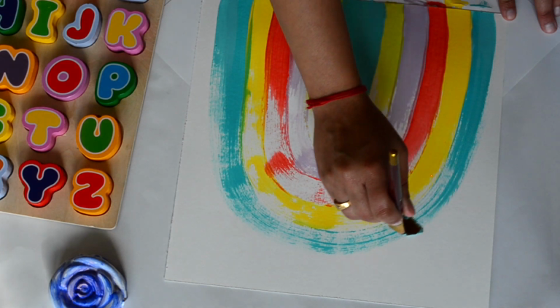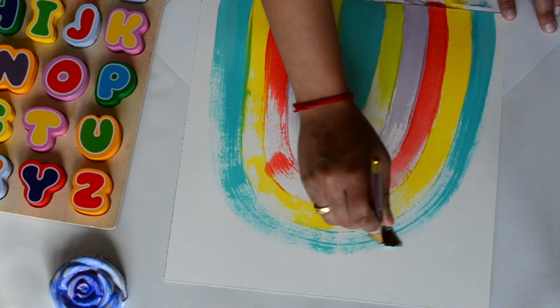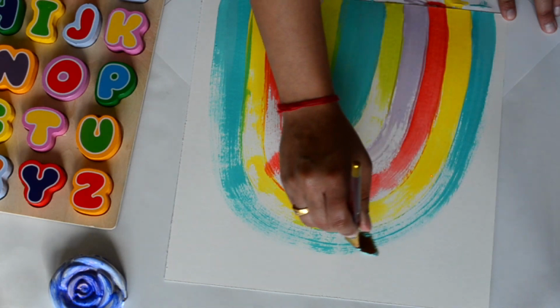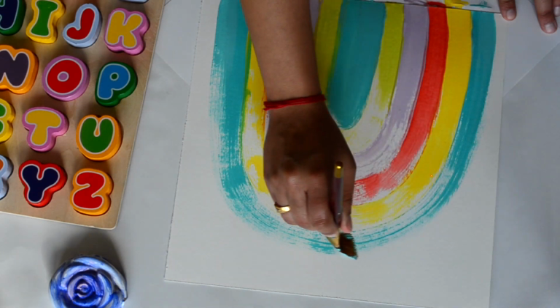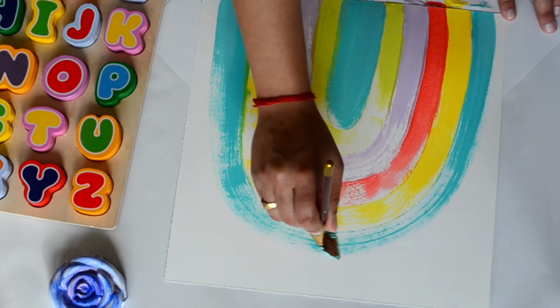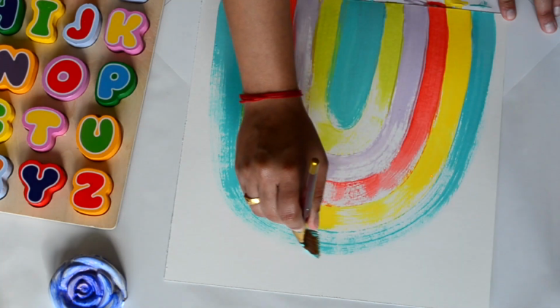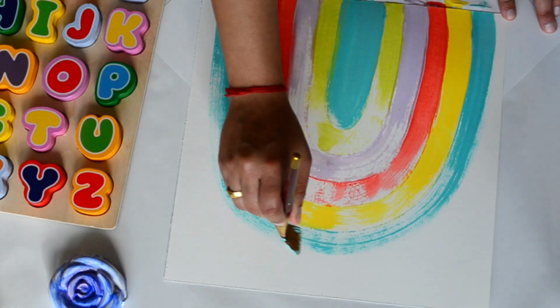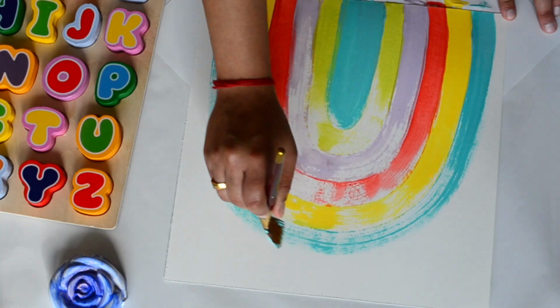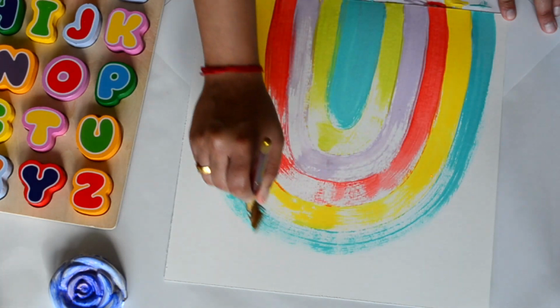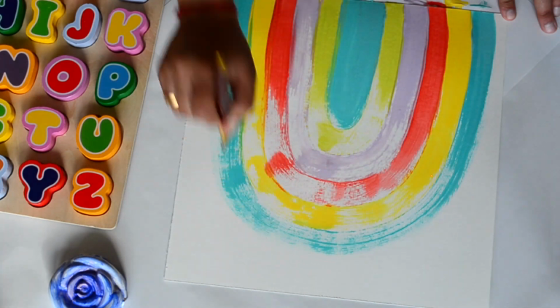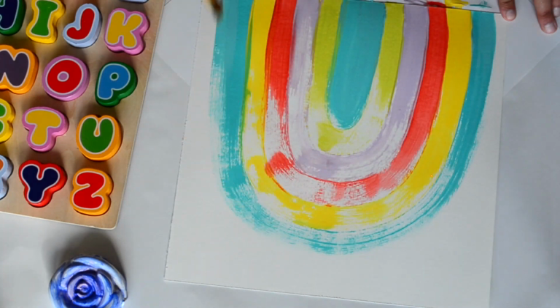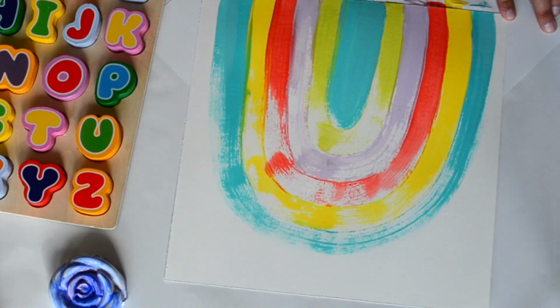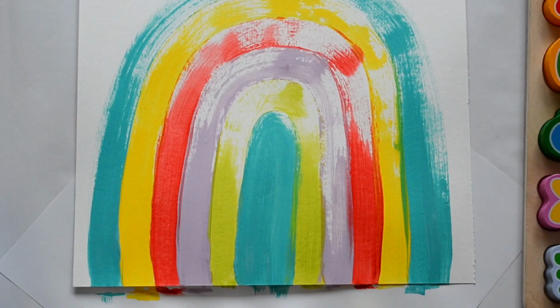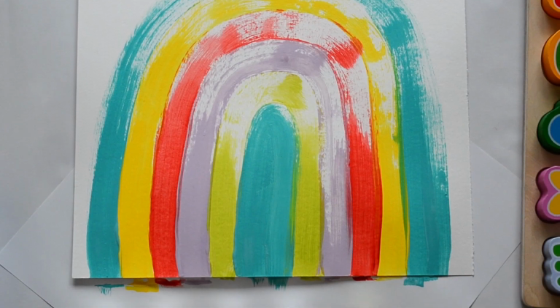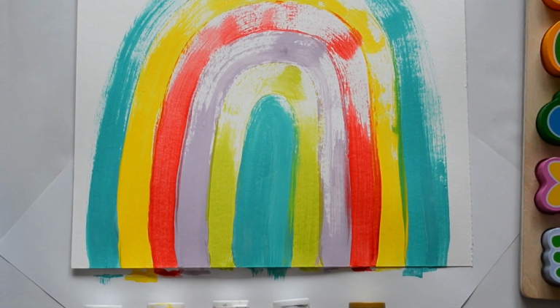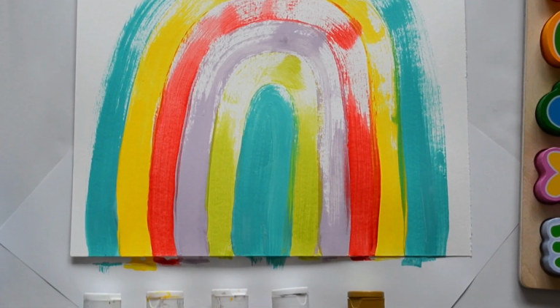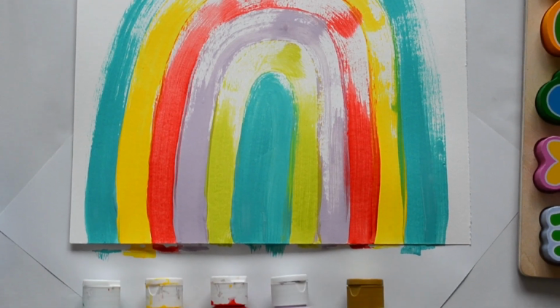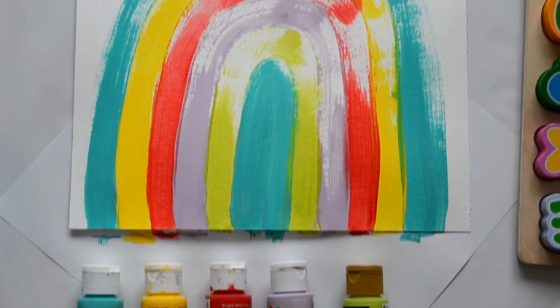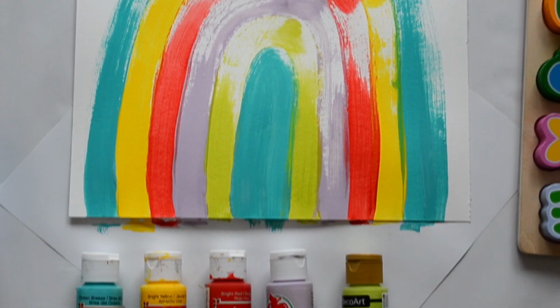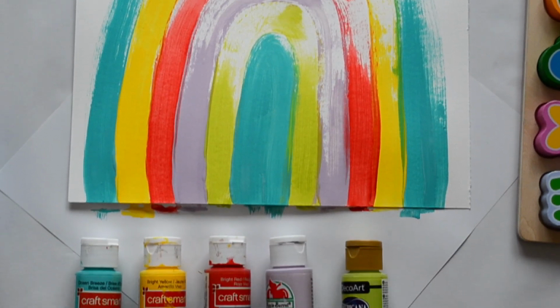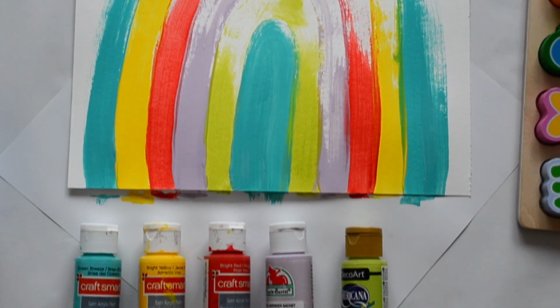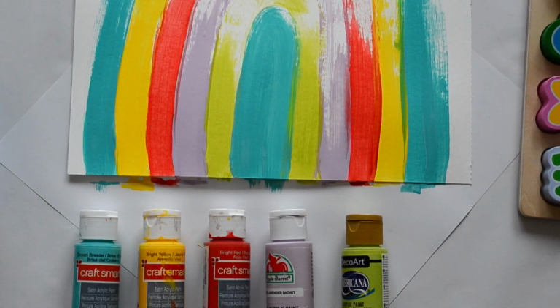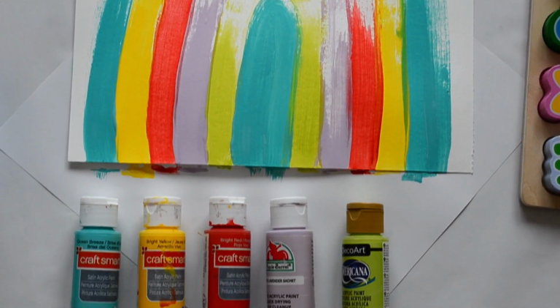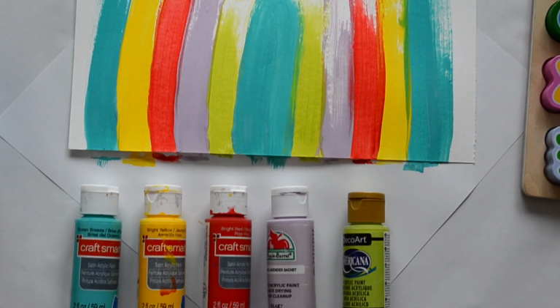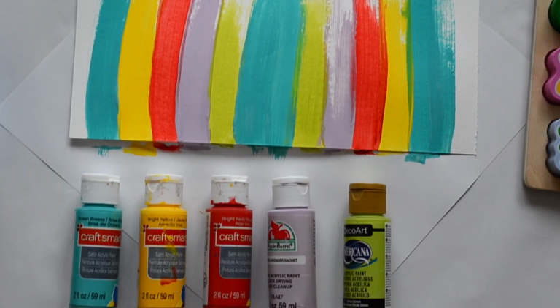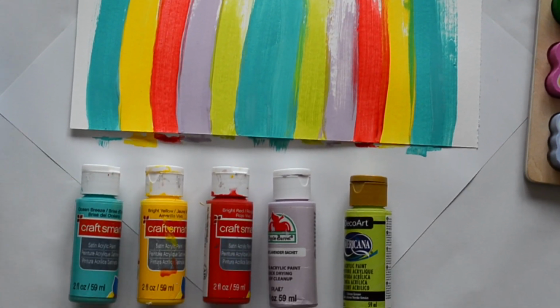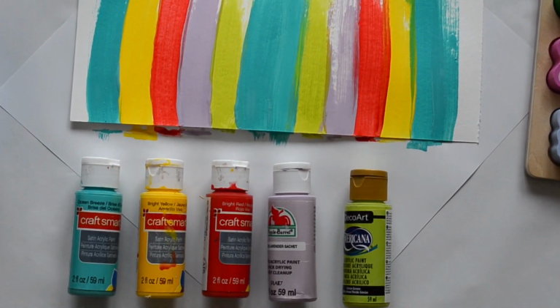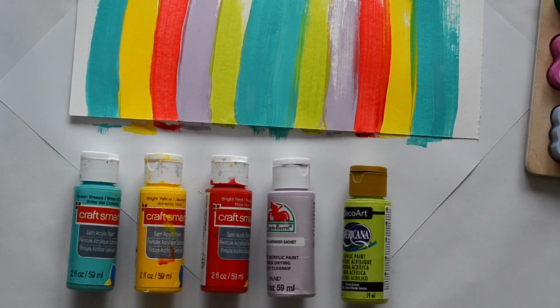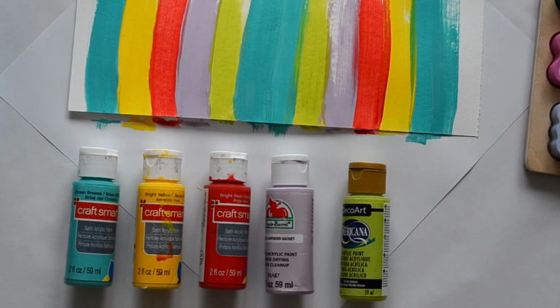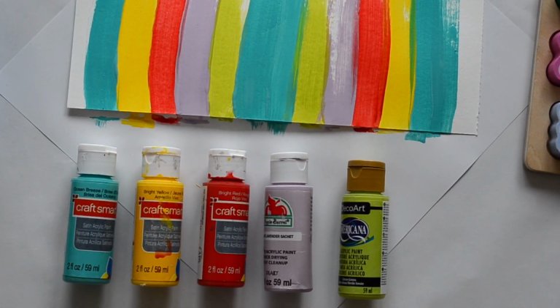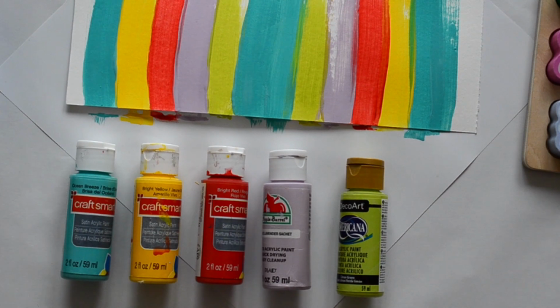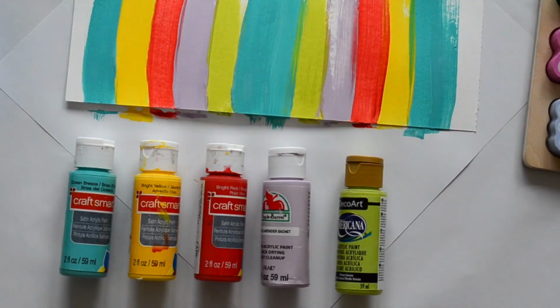Now I'll let this background dry completely before we move on to the next step.